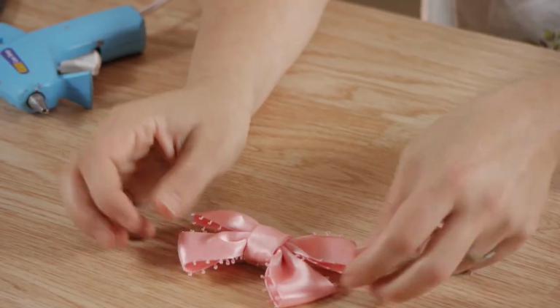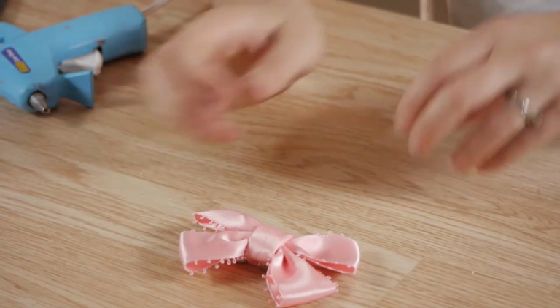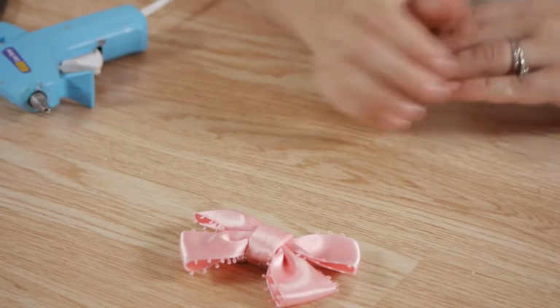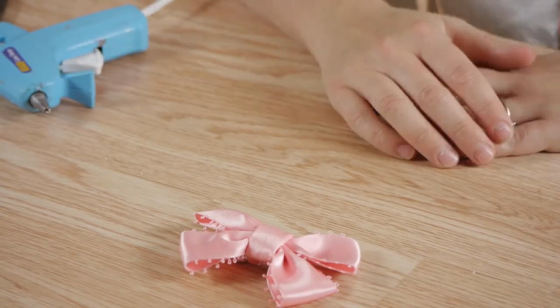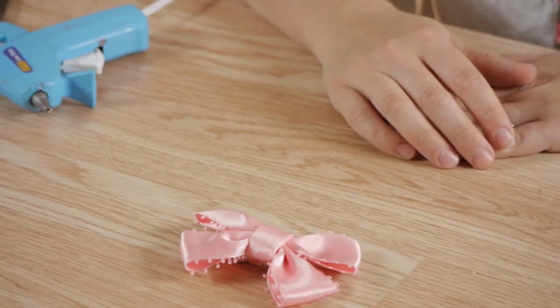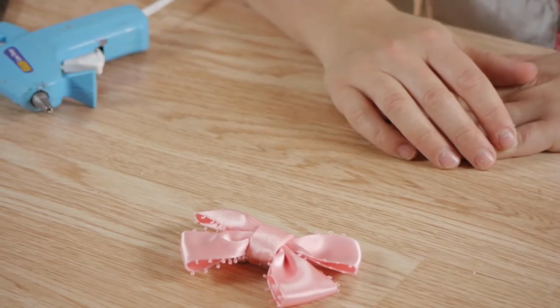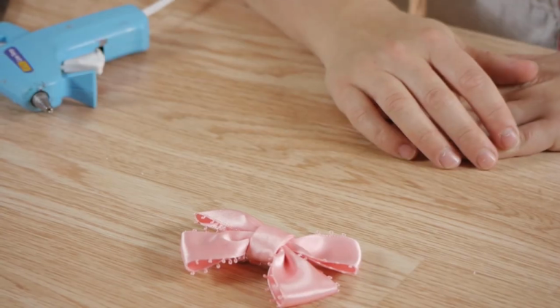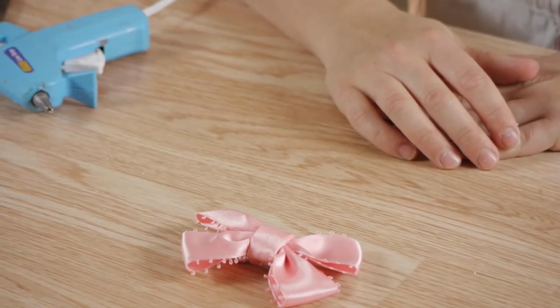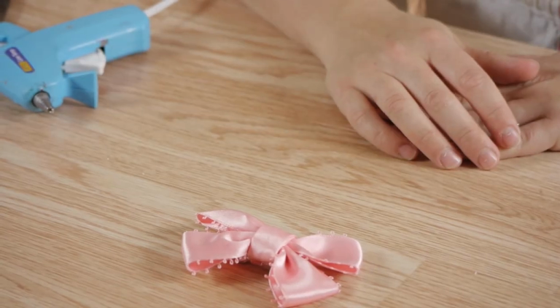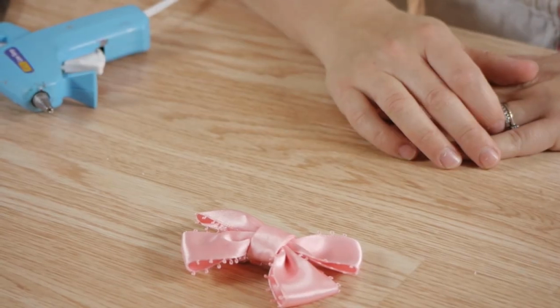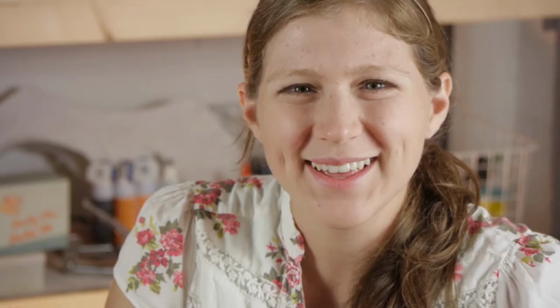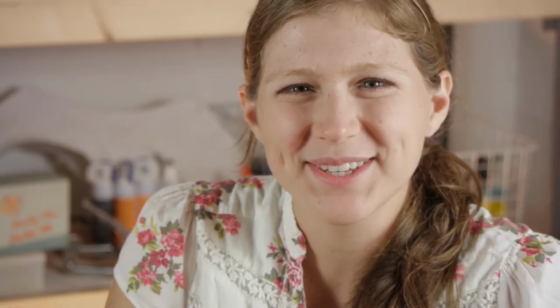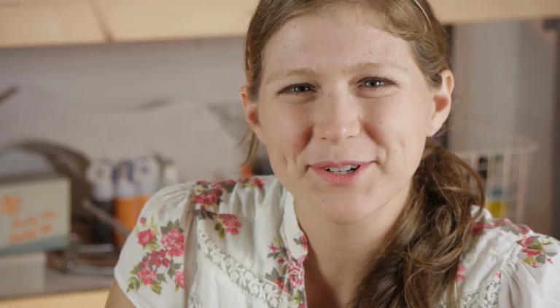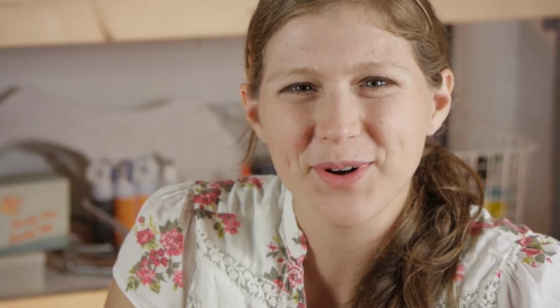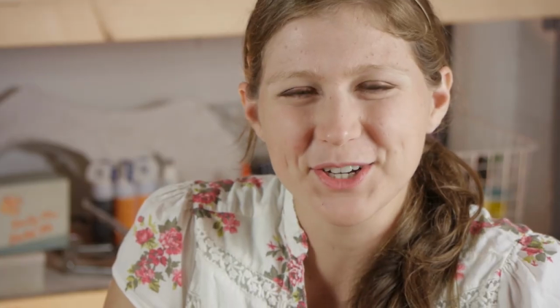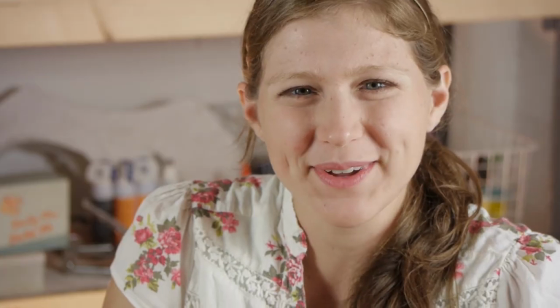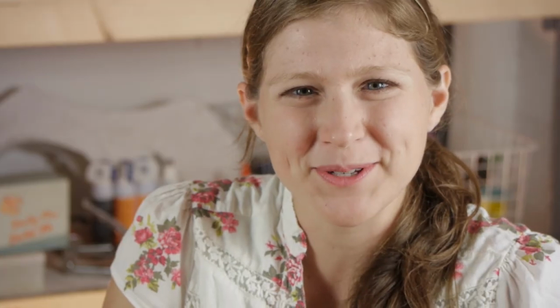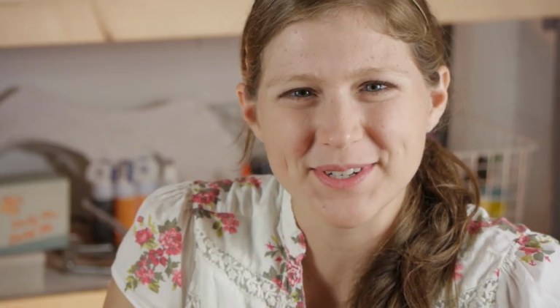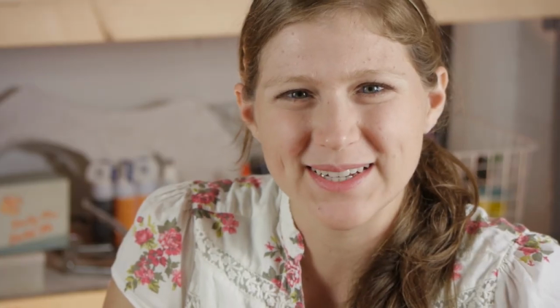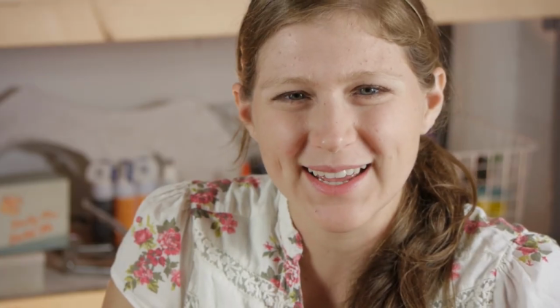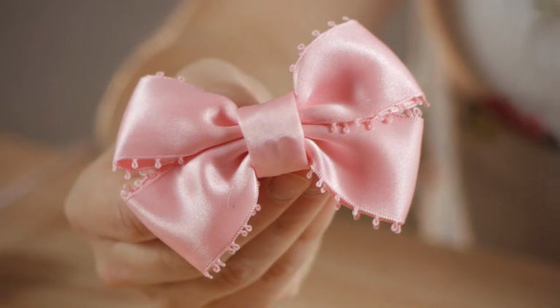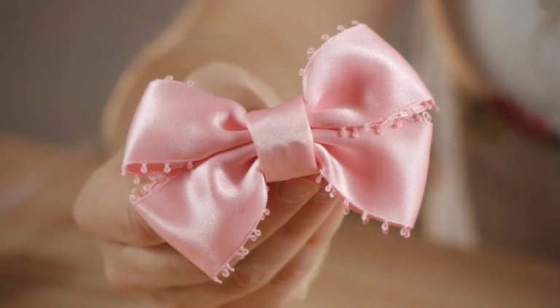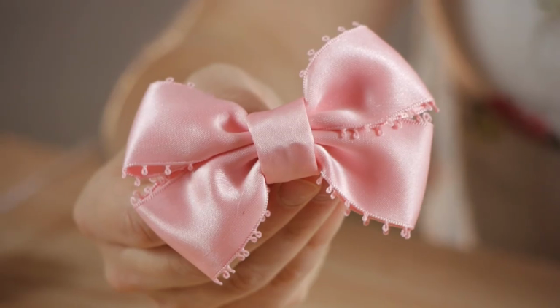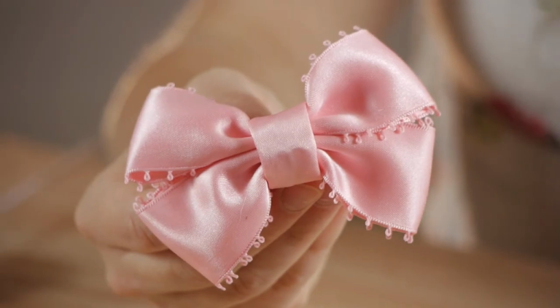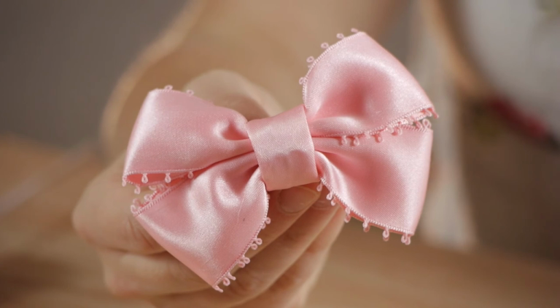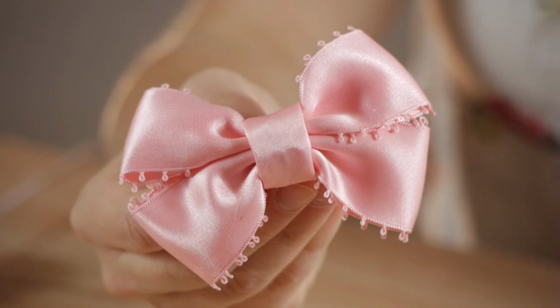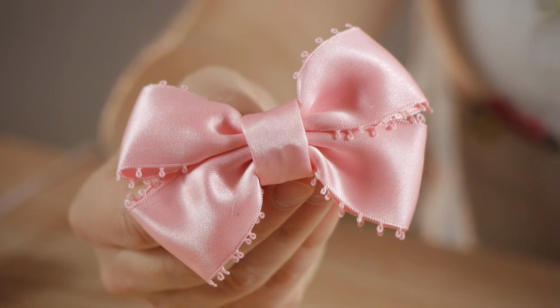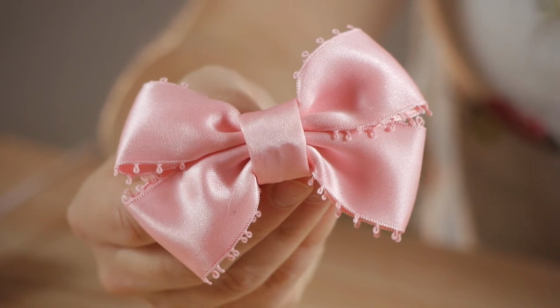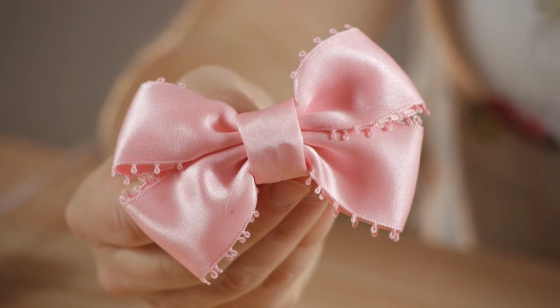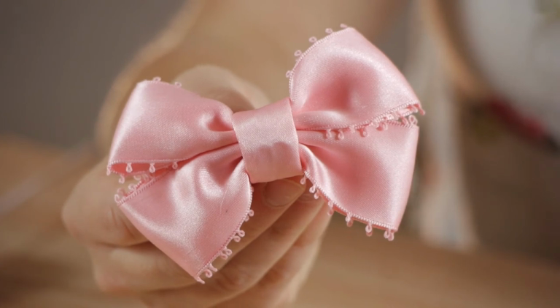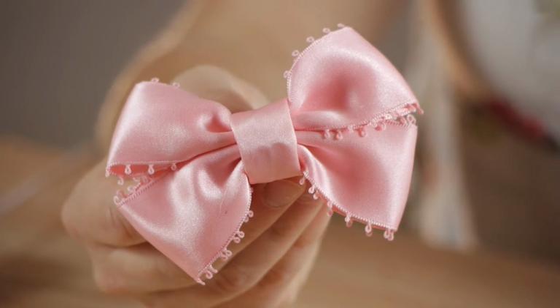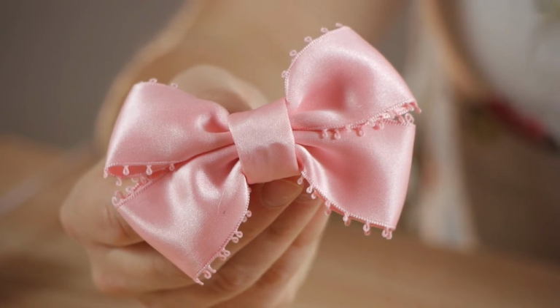And you're all done. Thanks so much for watching. My name is Kristina and today we talked about how to make boutique bows.